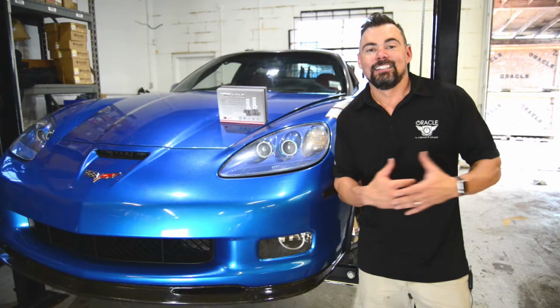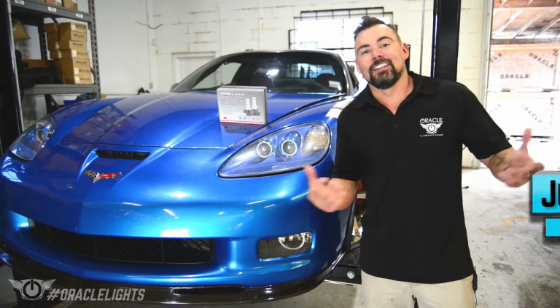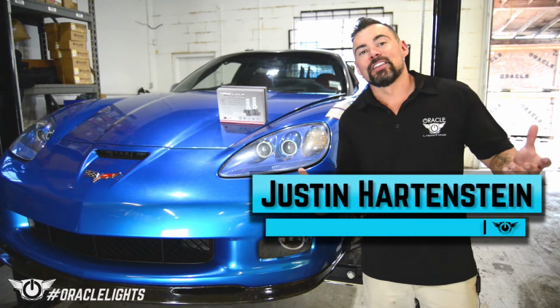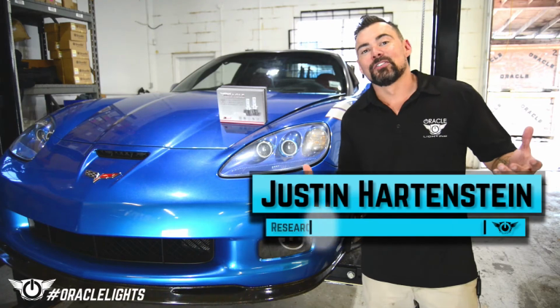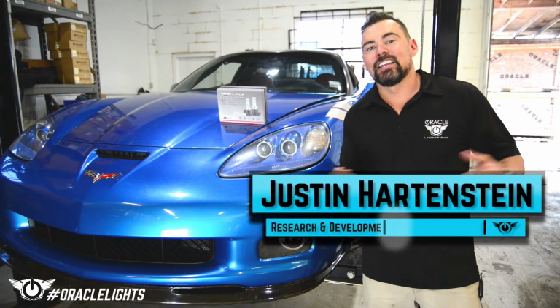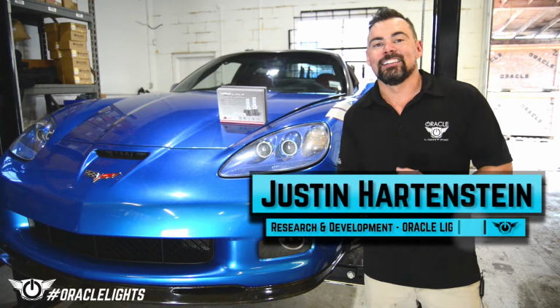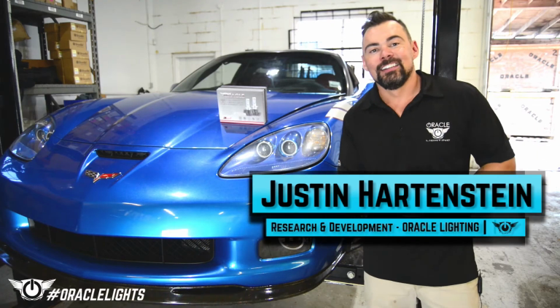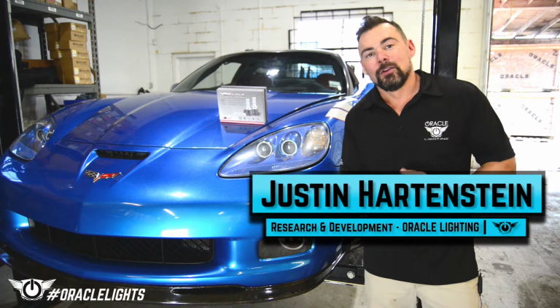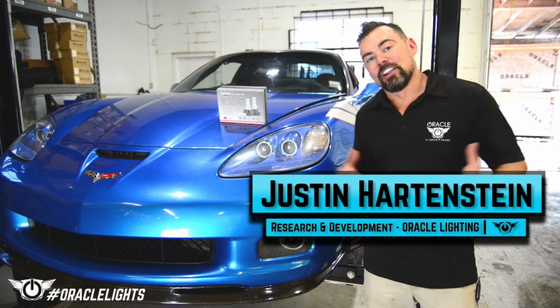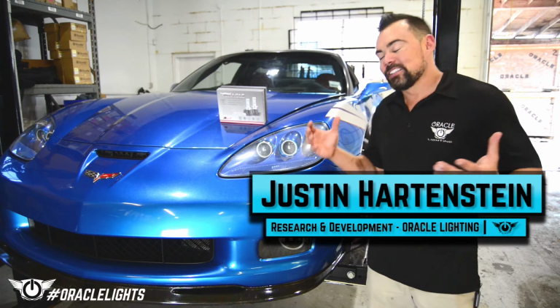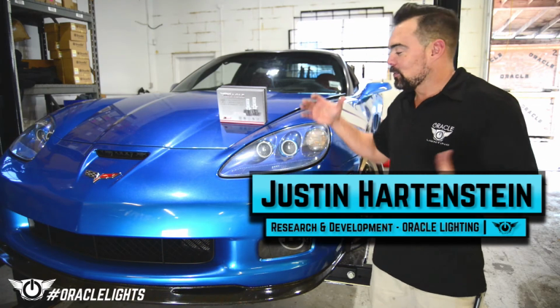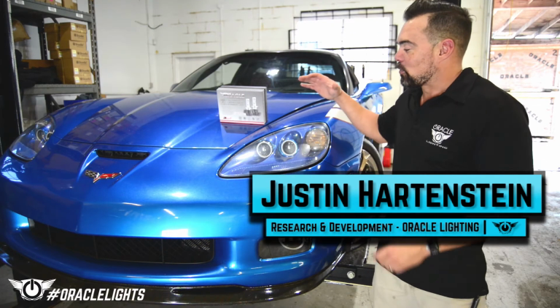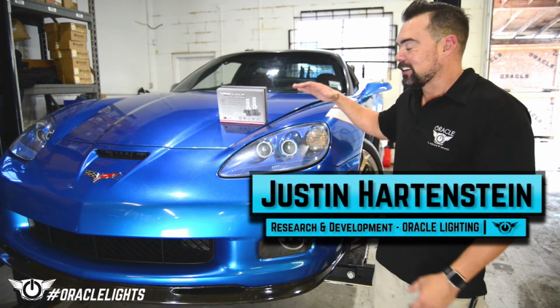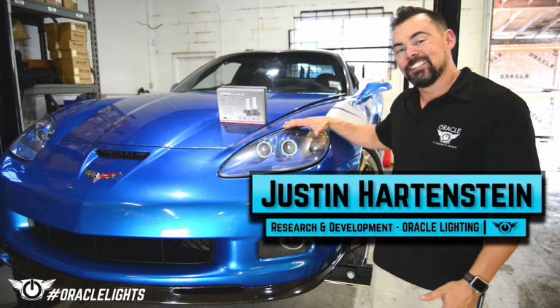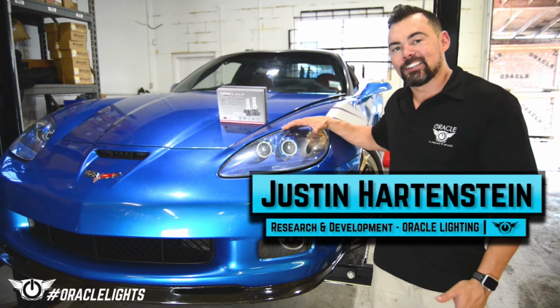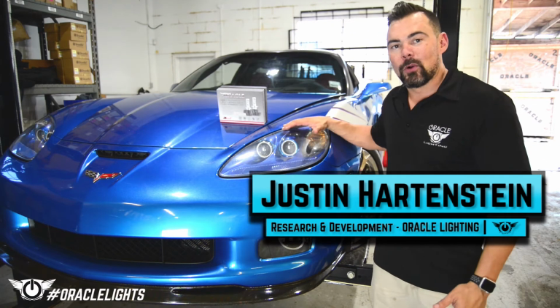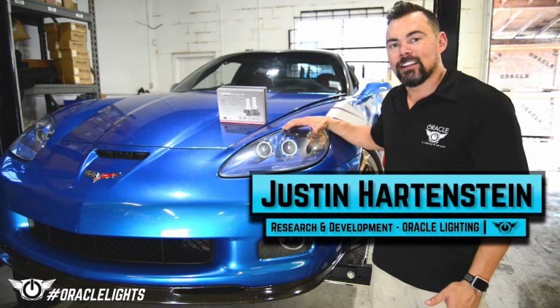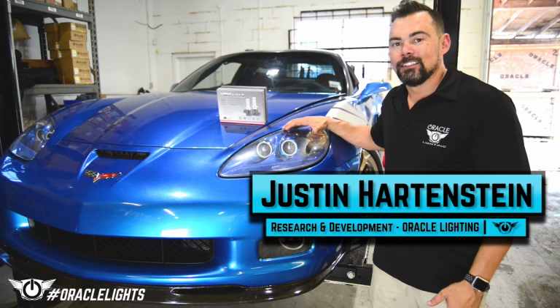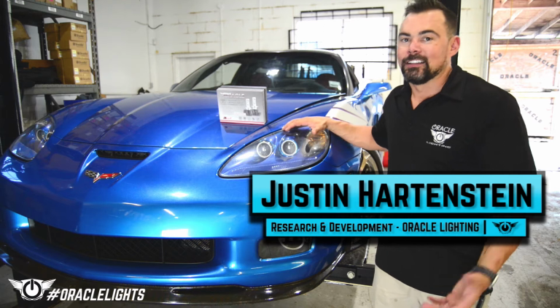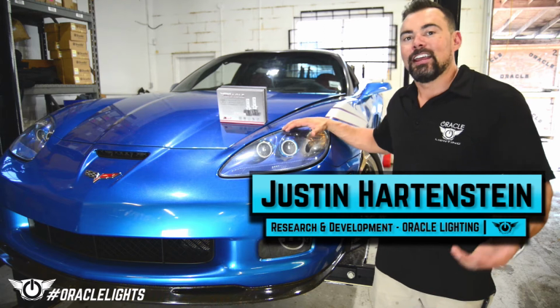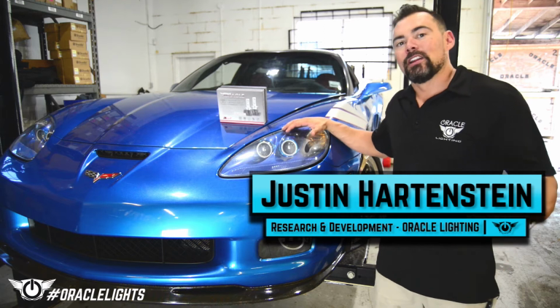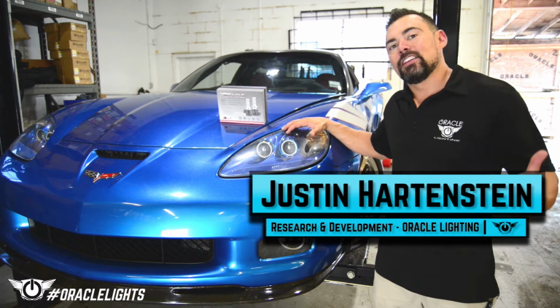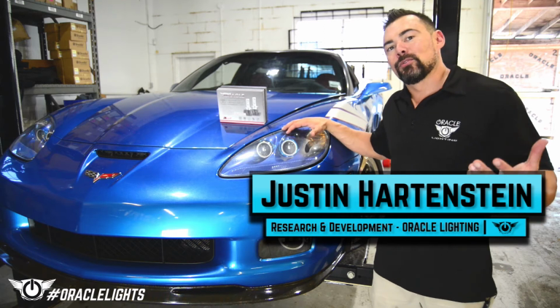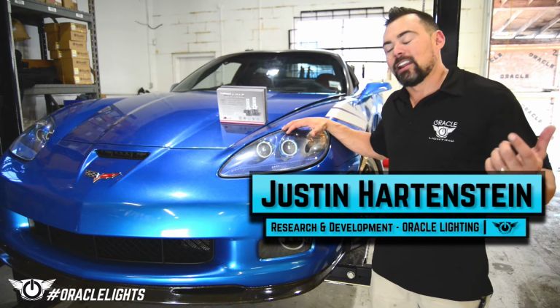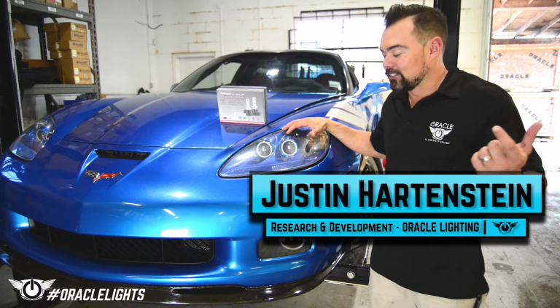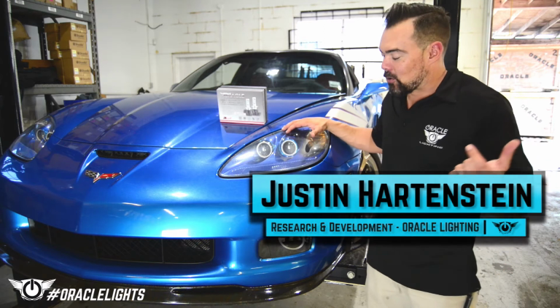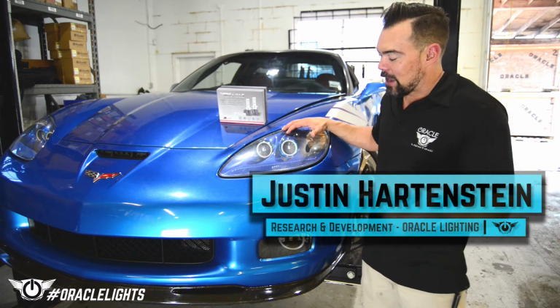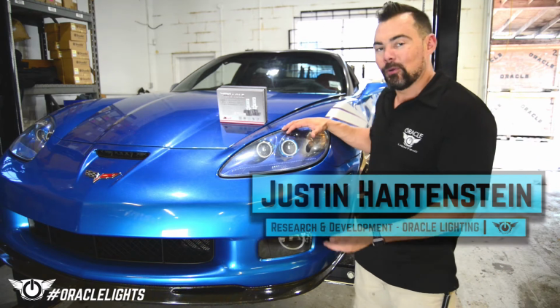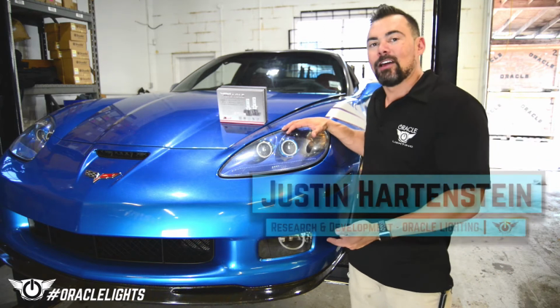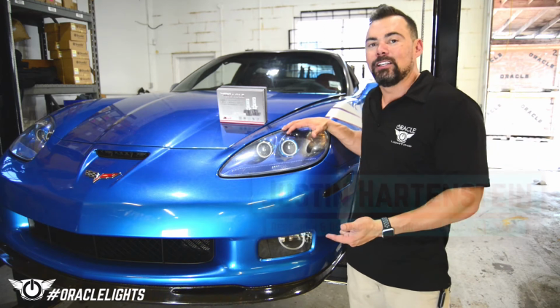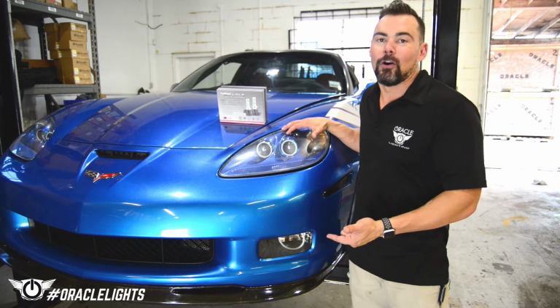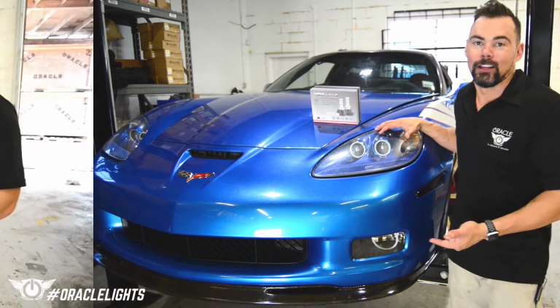Hello and thanks for tuning in. We're here once again with our Project C6 Corvette, and today we're going to take you through how to install high-powered LED fog lights.